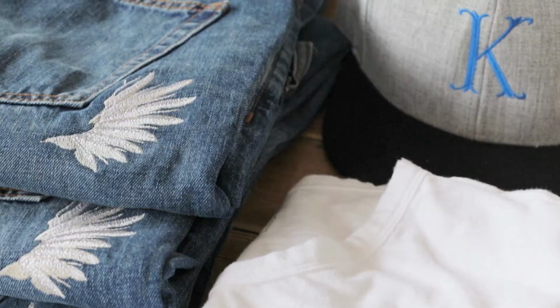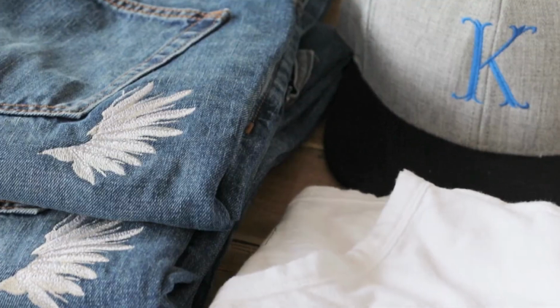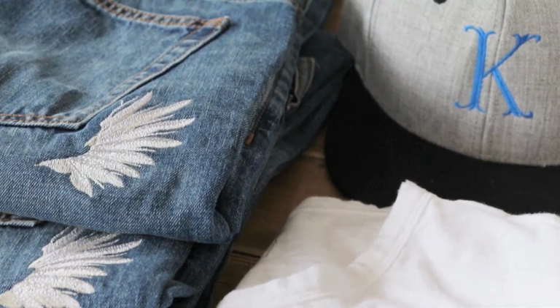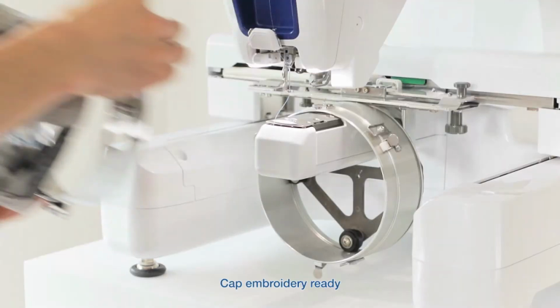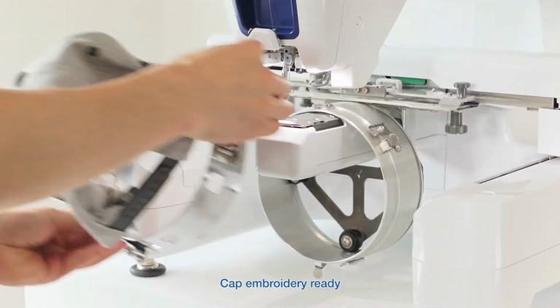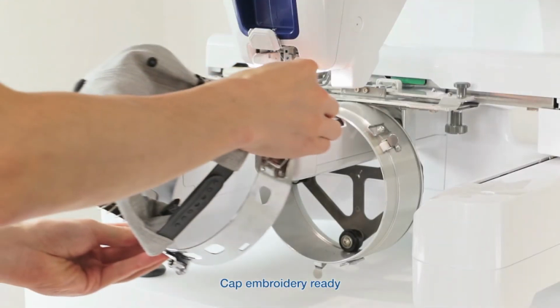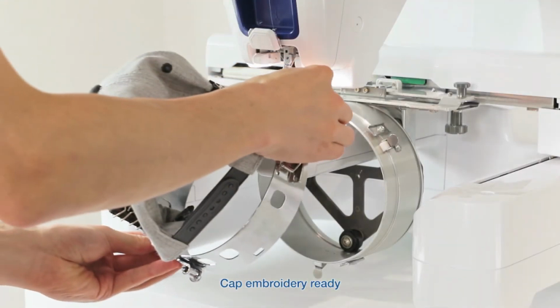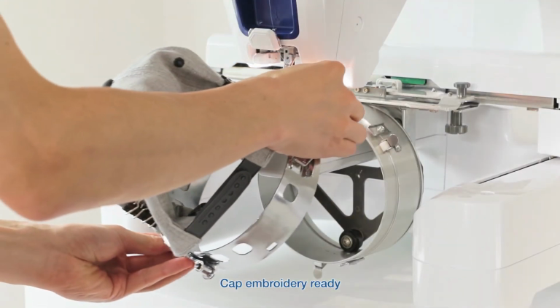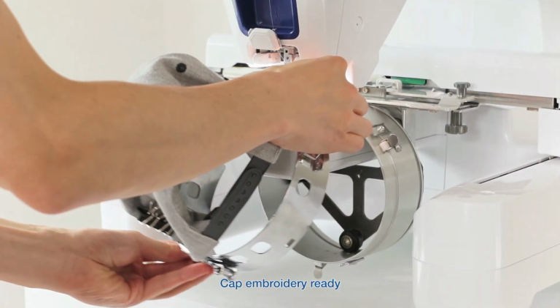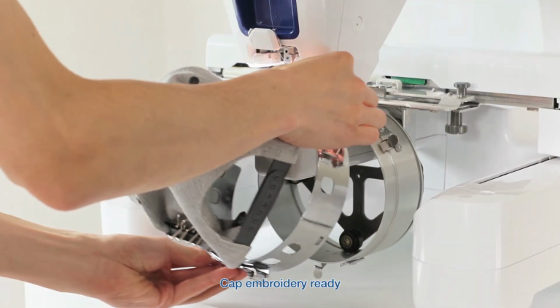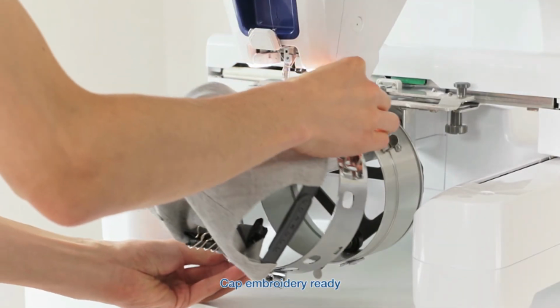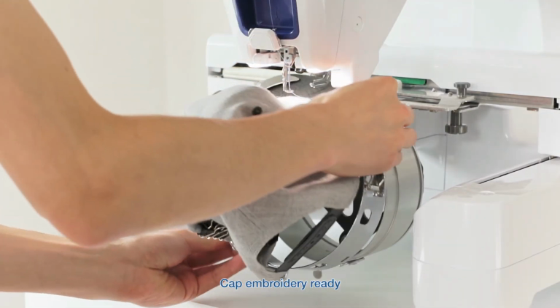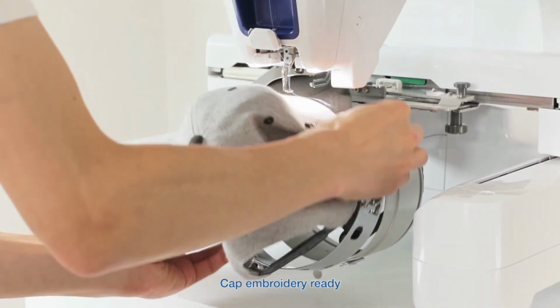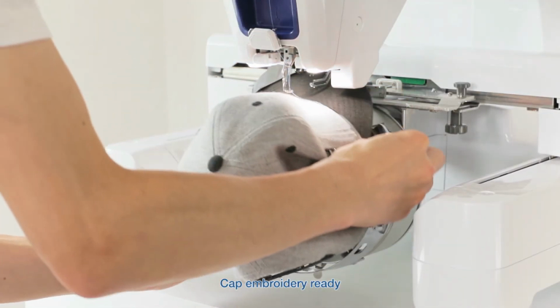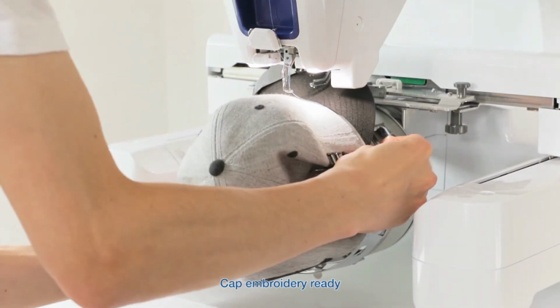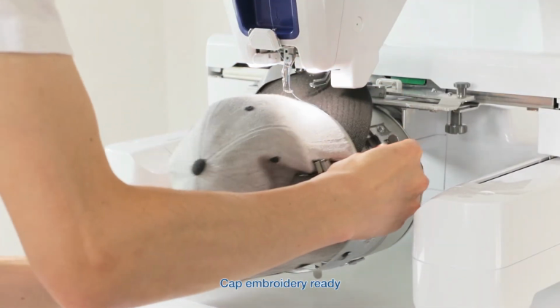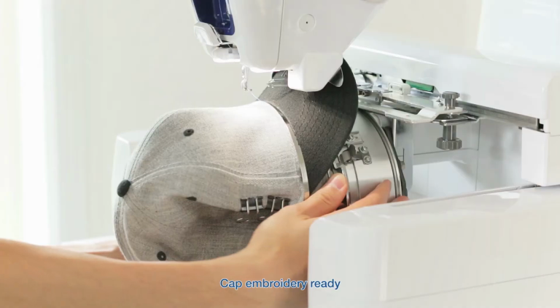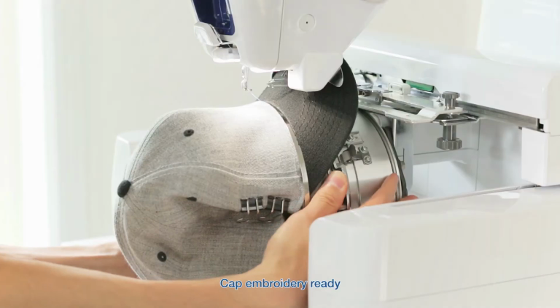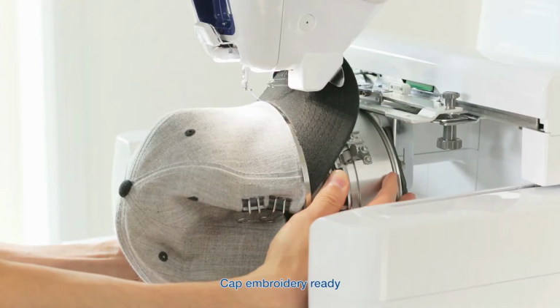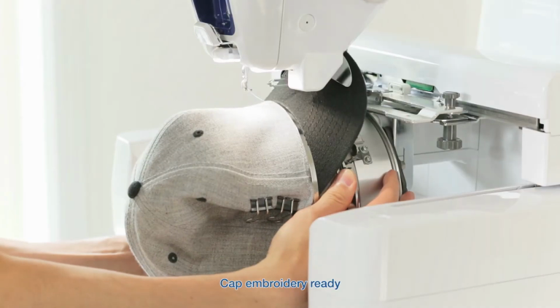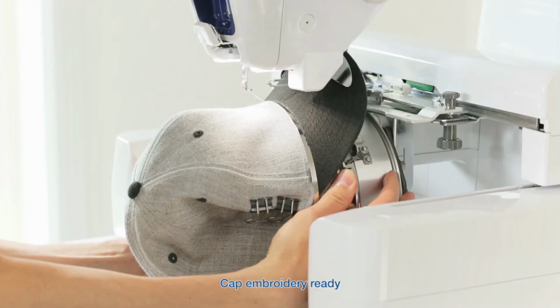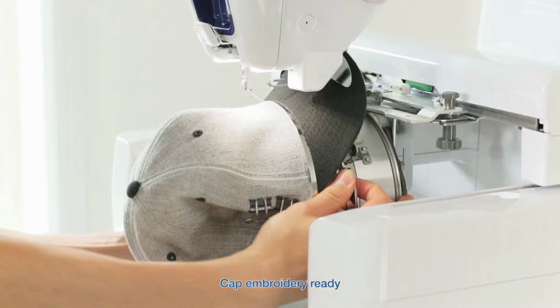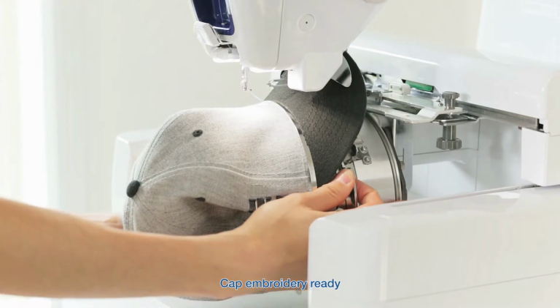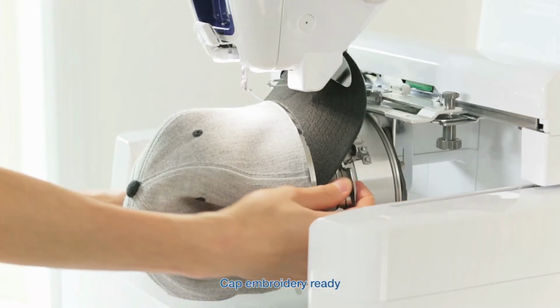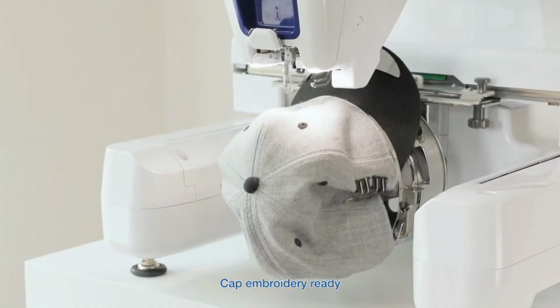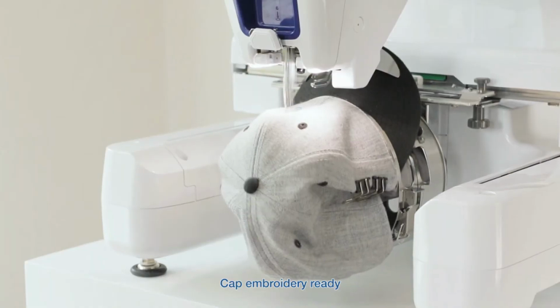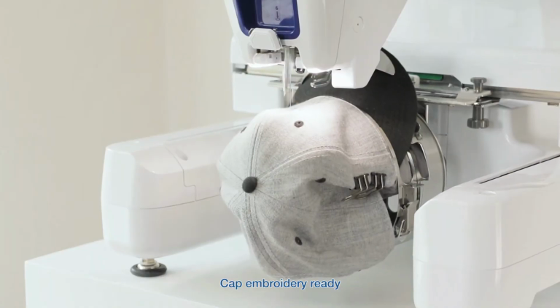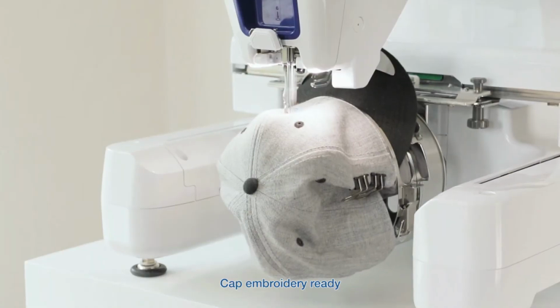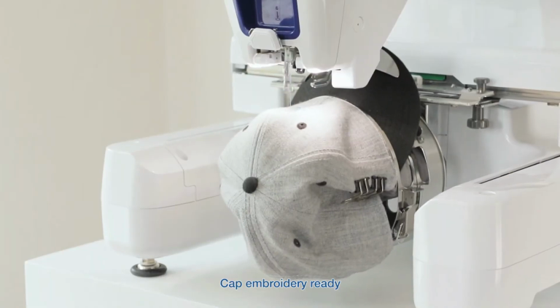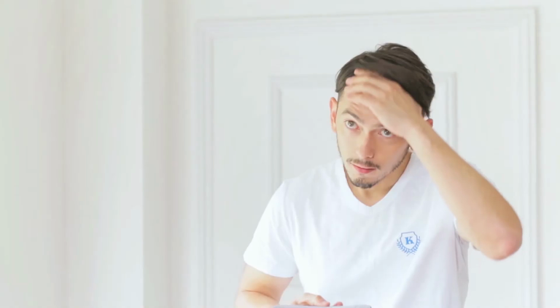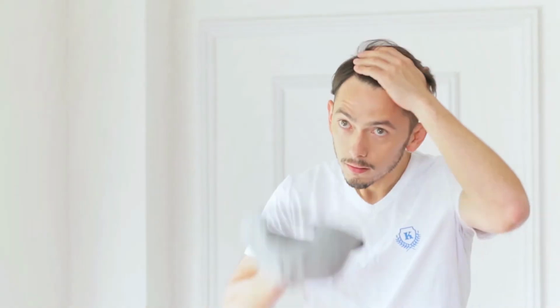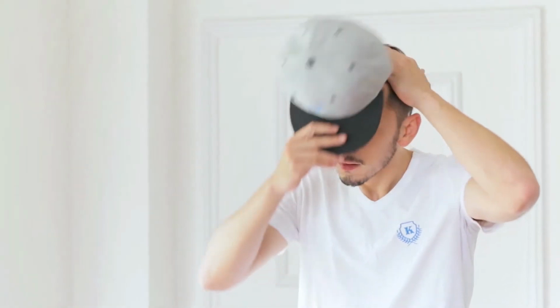You can even embroider hard-to-reach places such as caps with little fuss, allowing you to realise your vision.